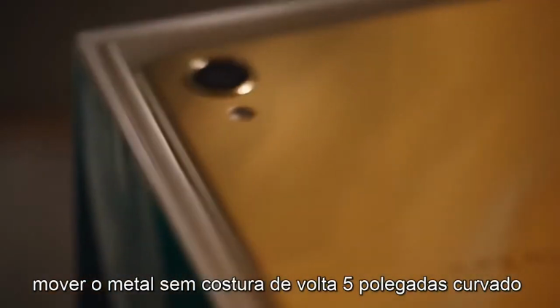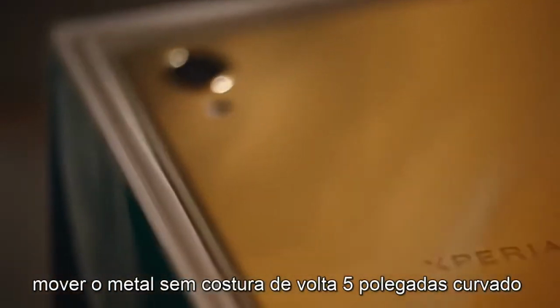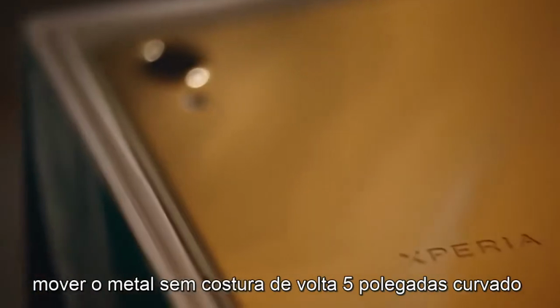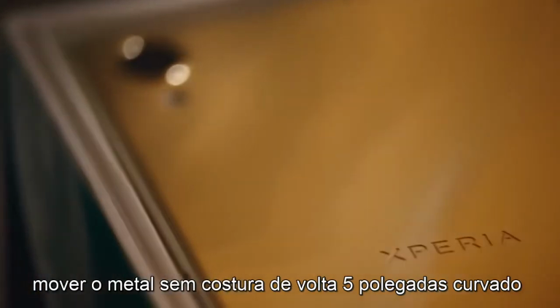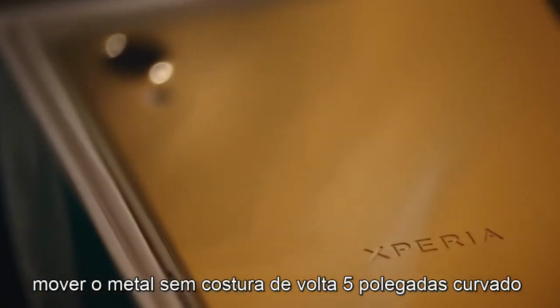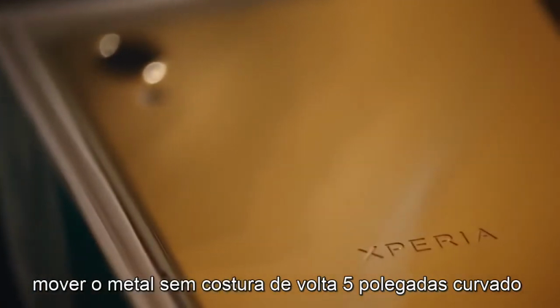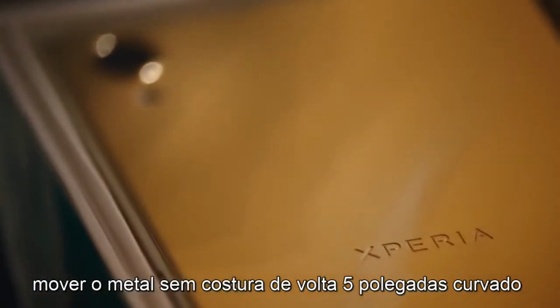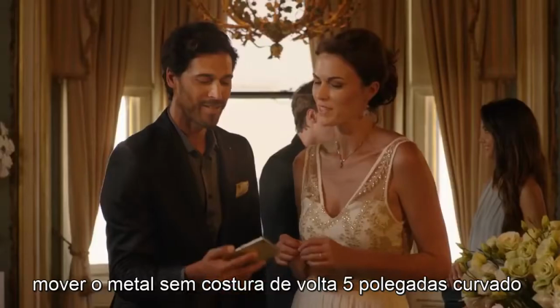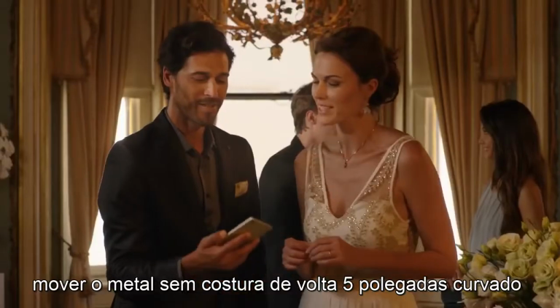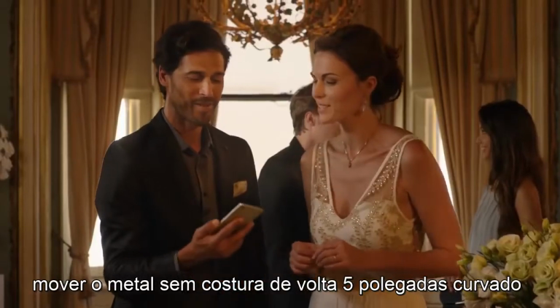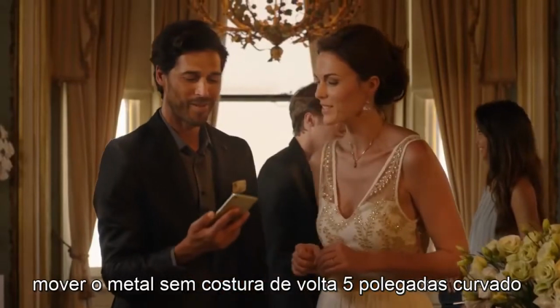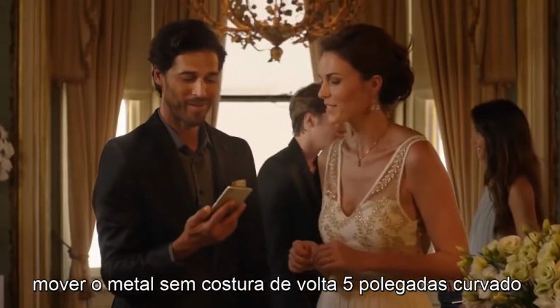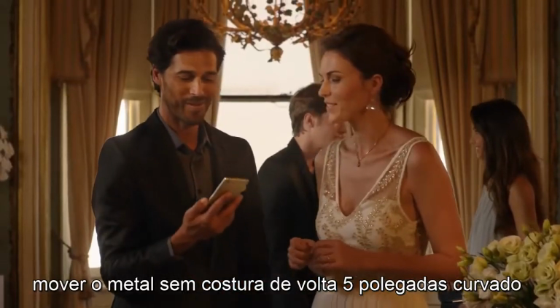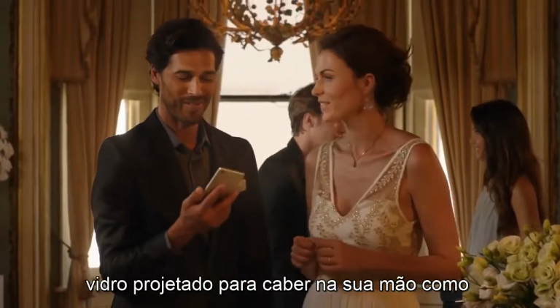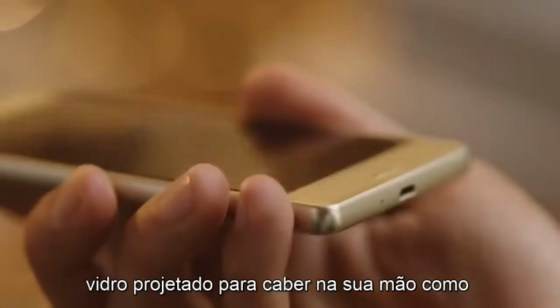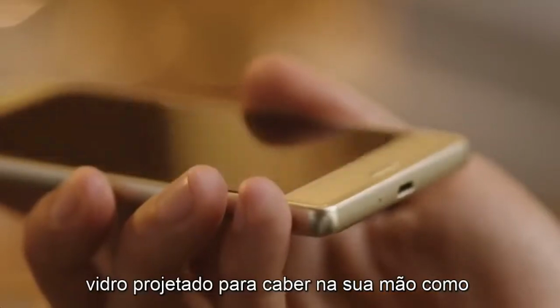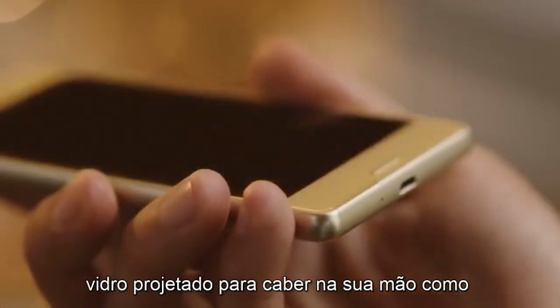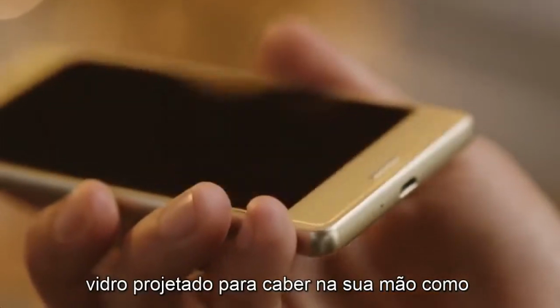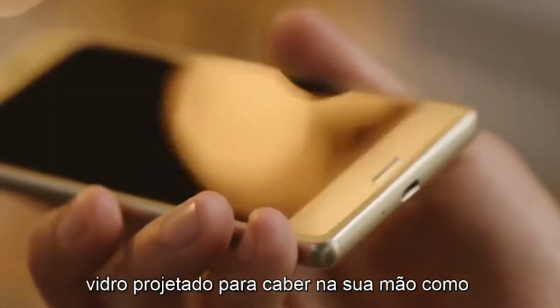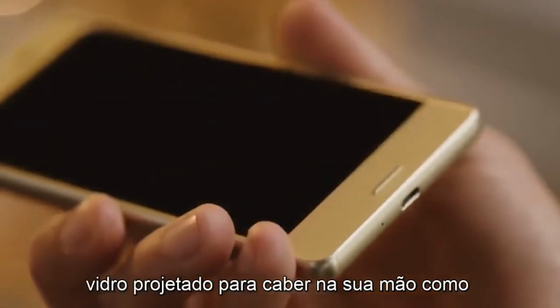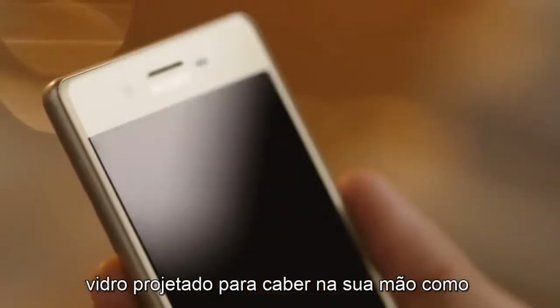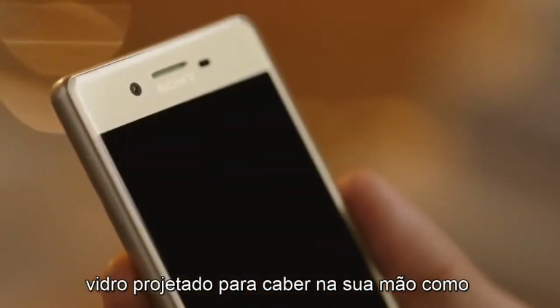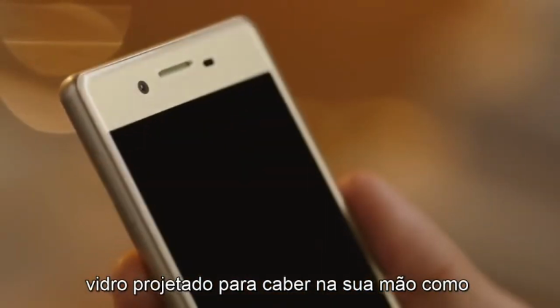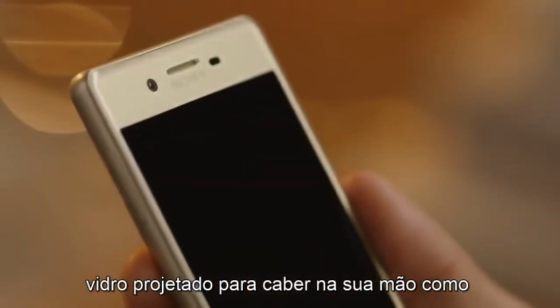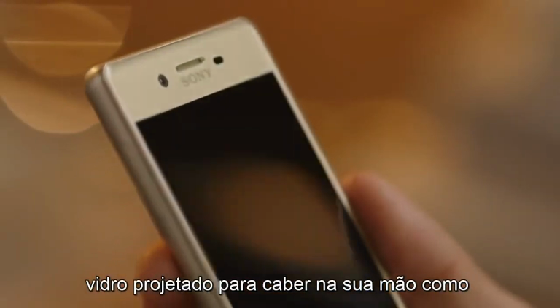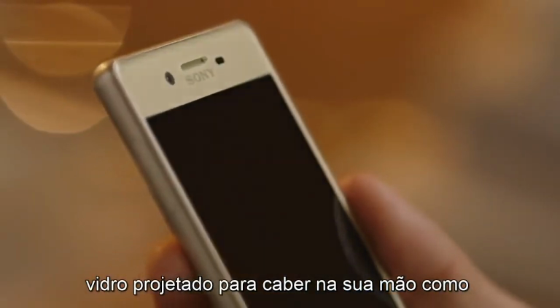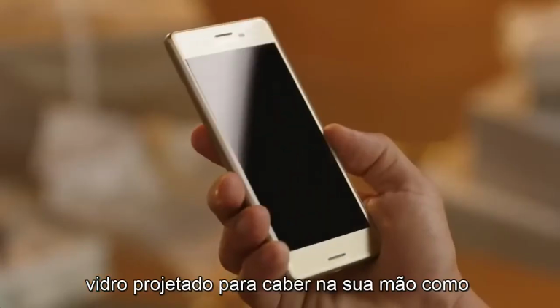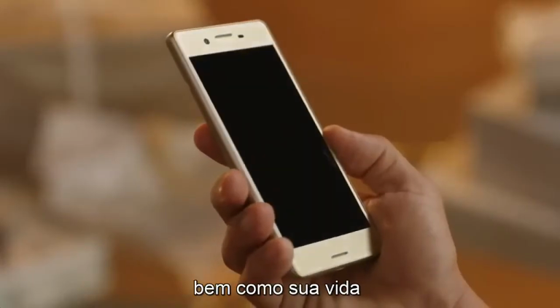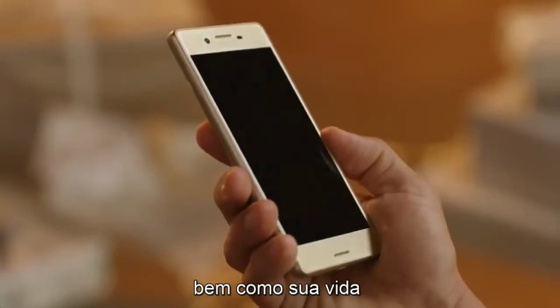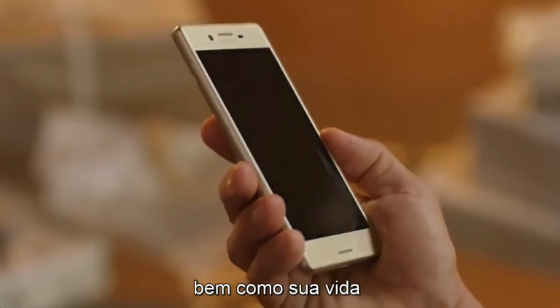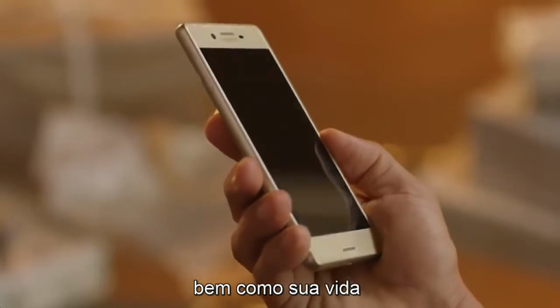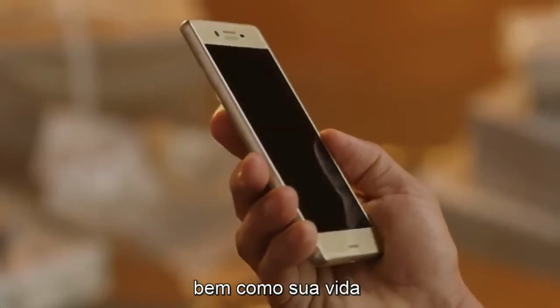Seamless metal back, 5-inch curved glass, designed to fit in your hand as well as your life.